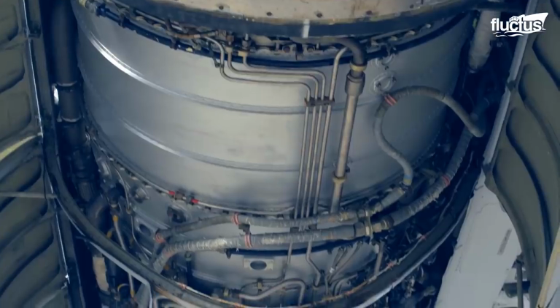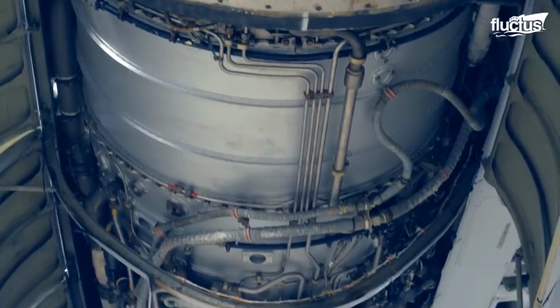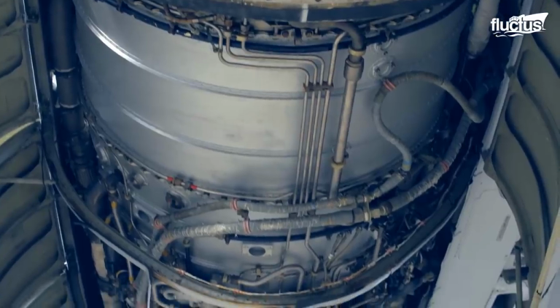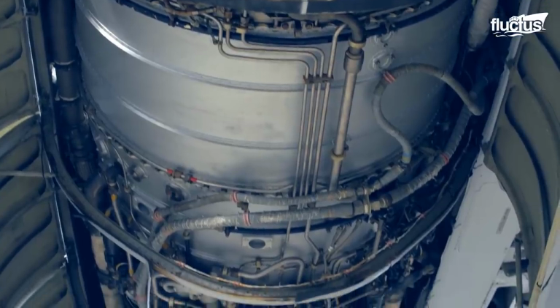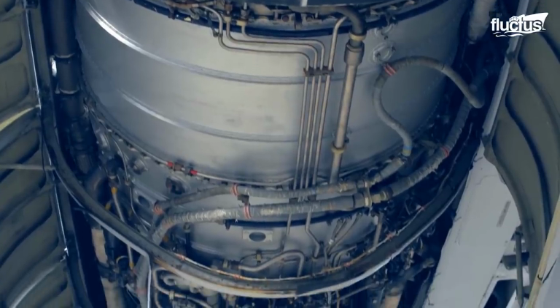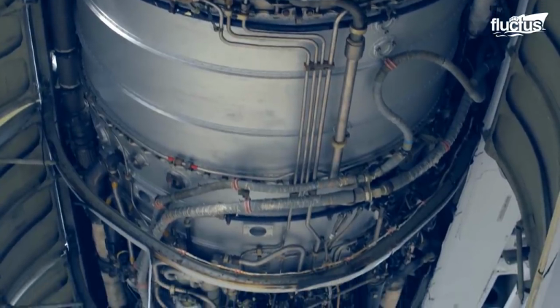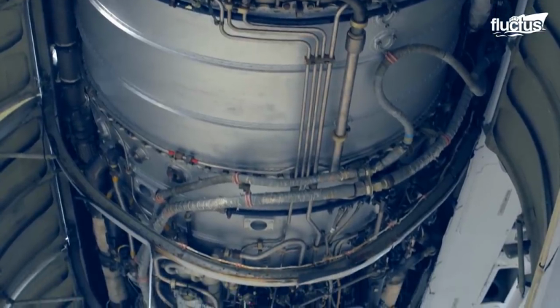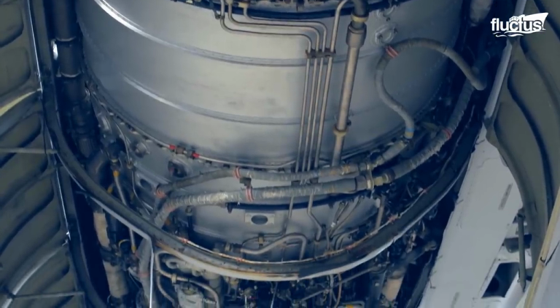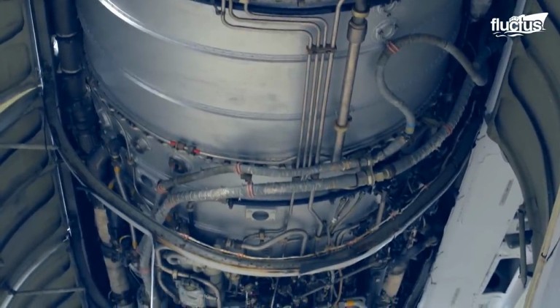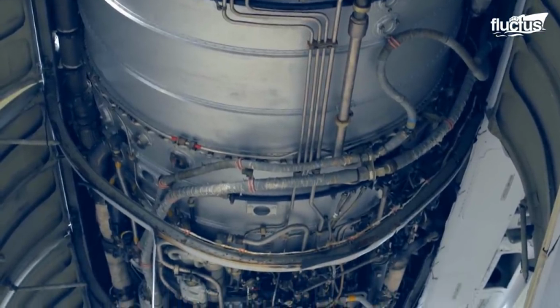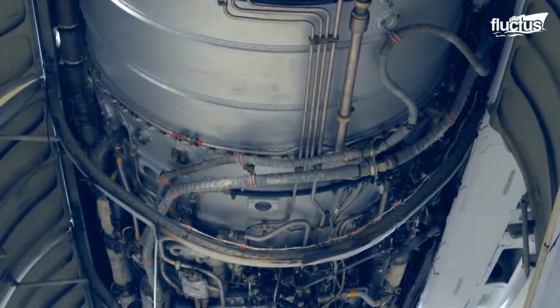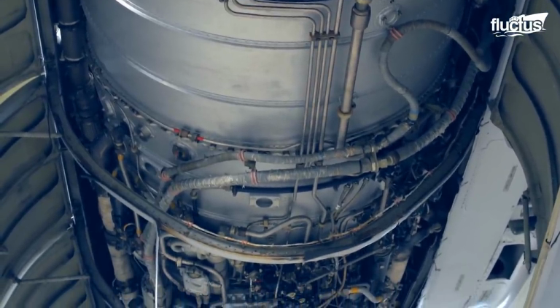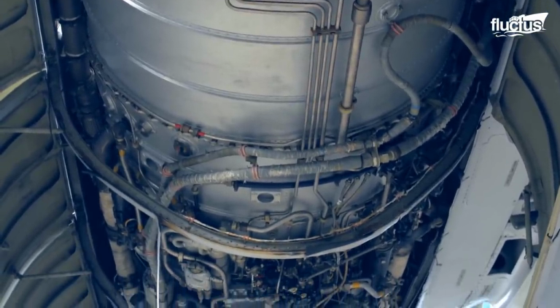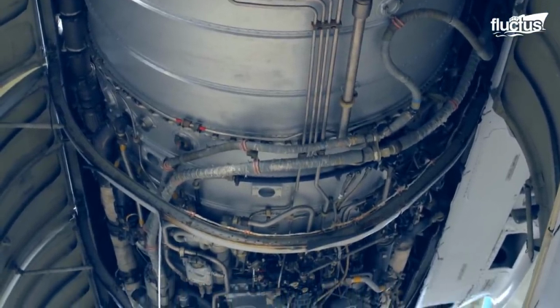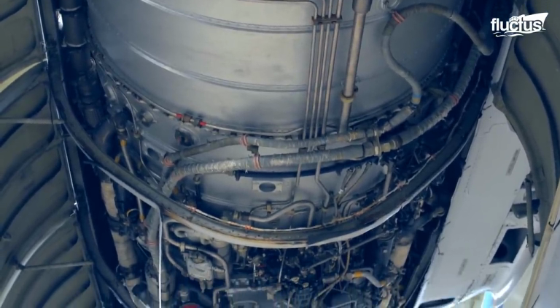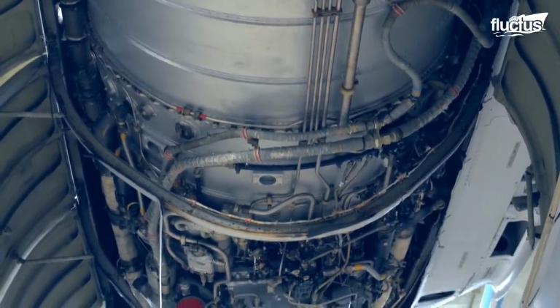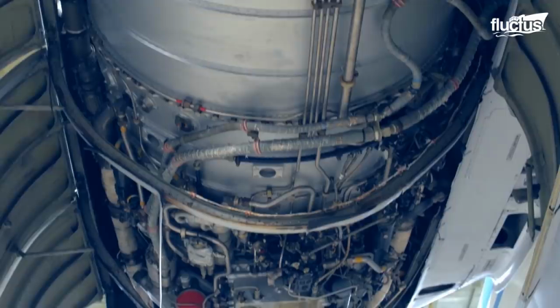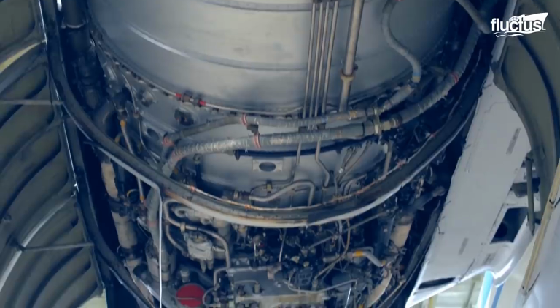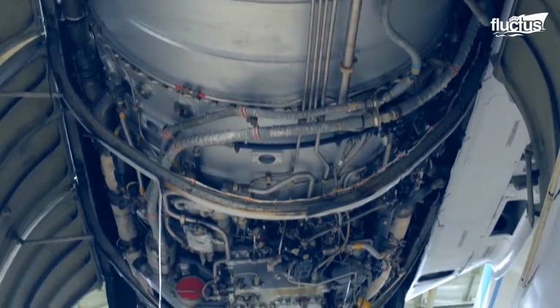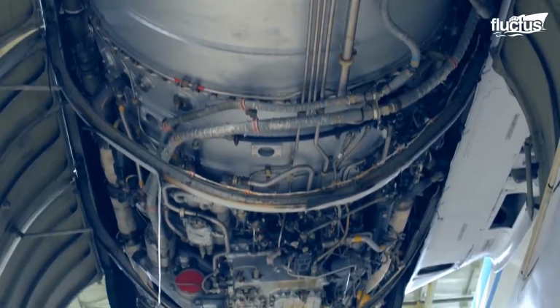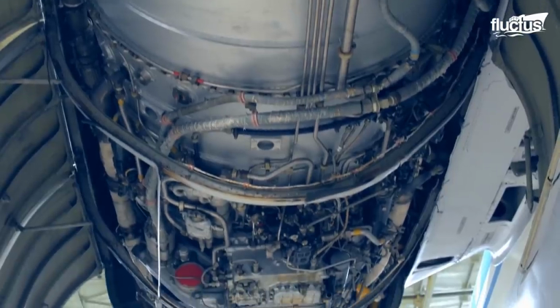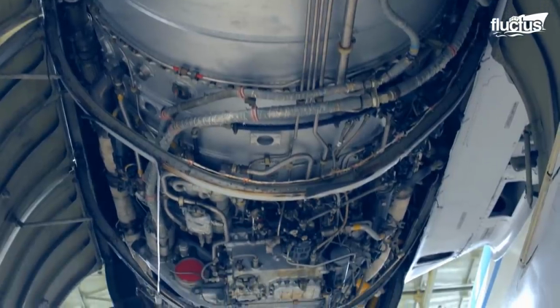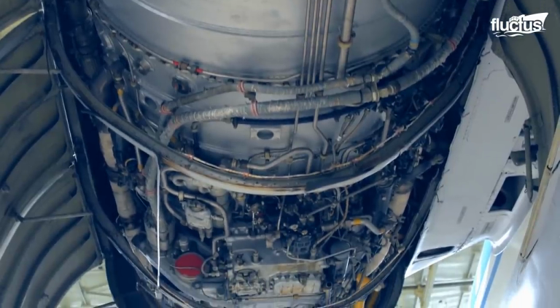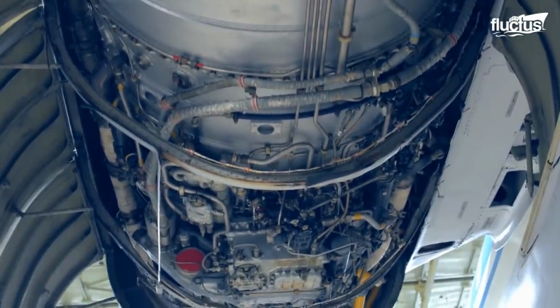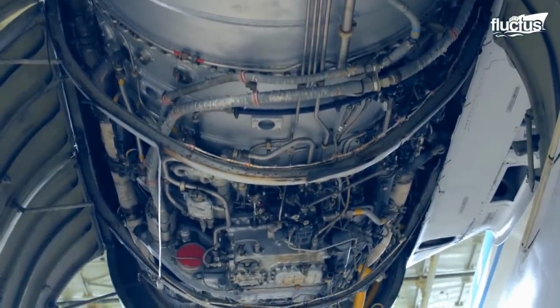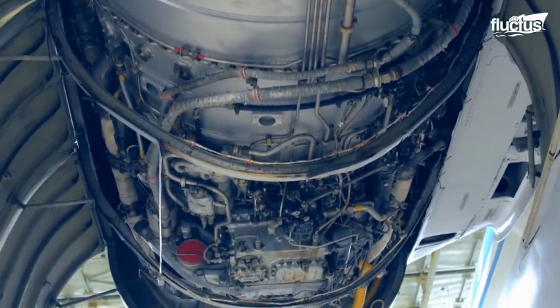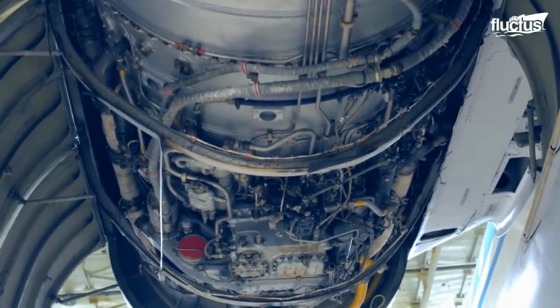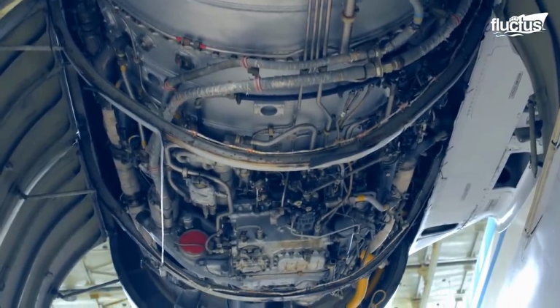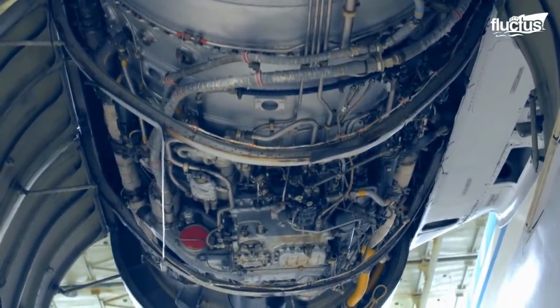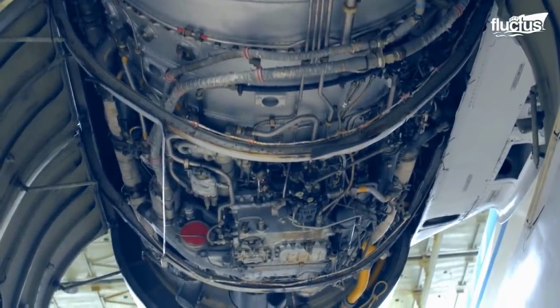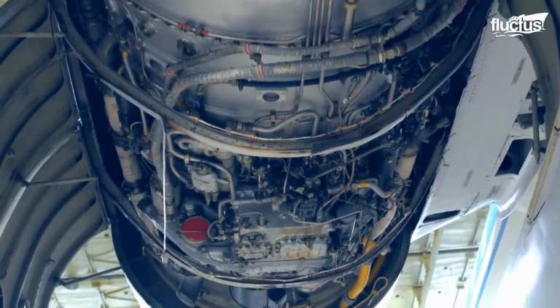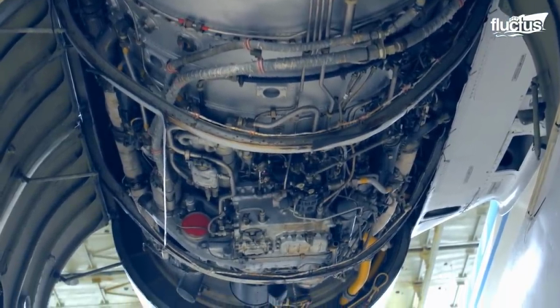The engine's reaction is measured each time this is done. Later, the fuel injection system and other related components are checked to see whether or not there is any destructive ice buildup.